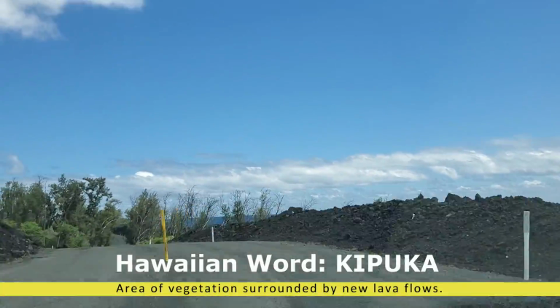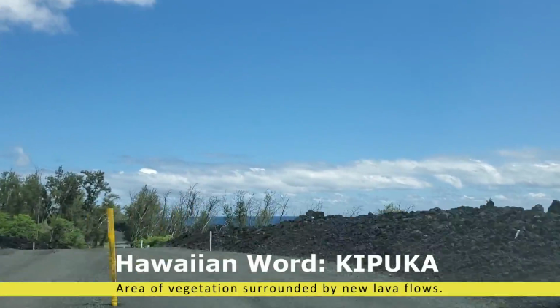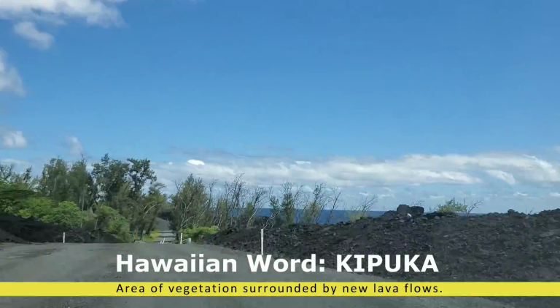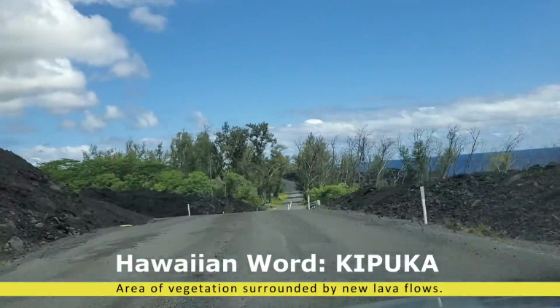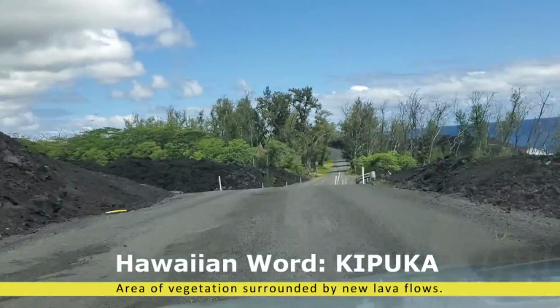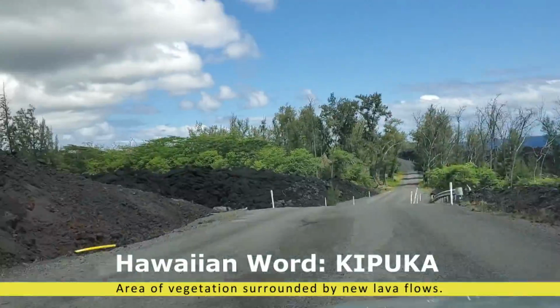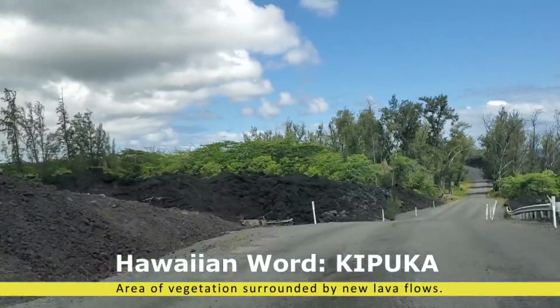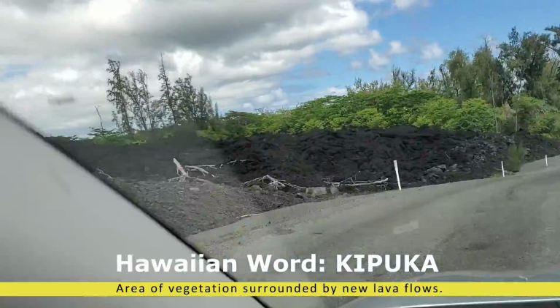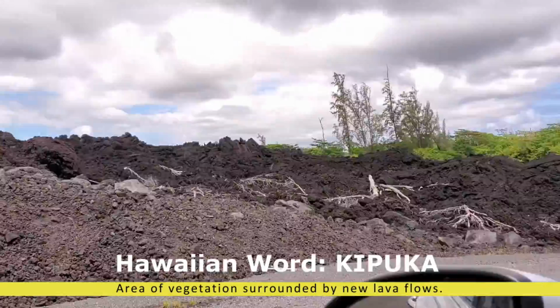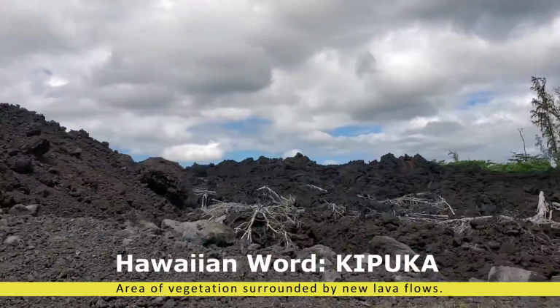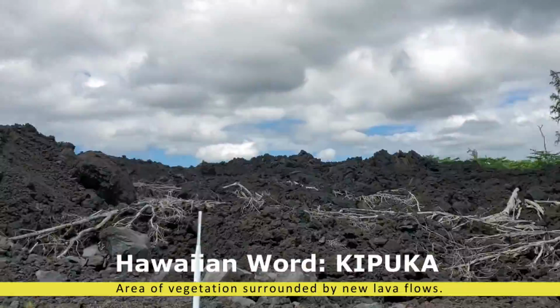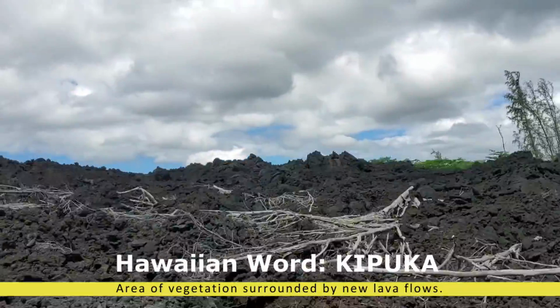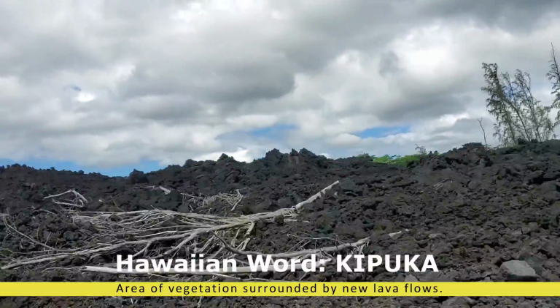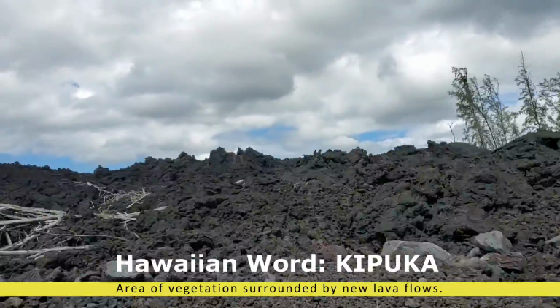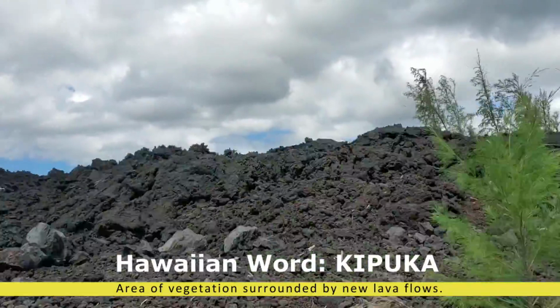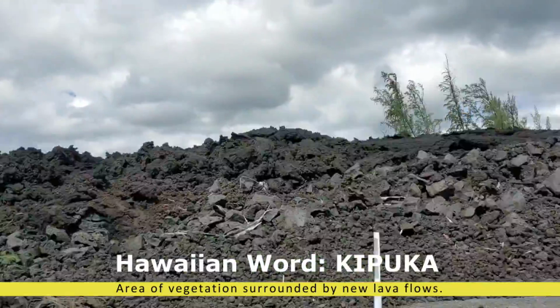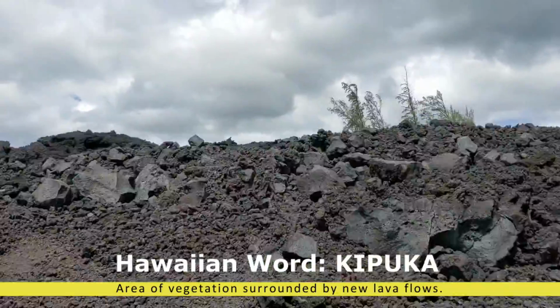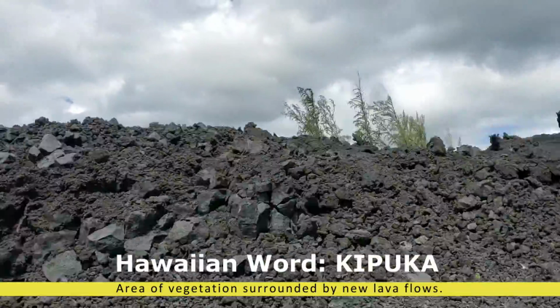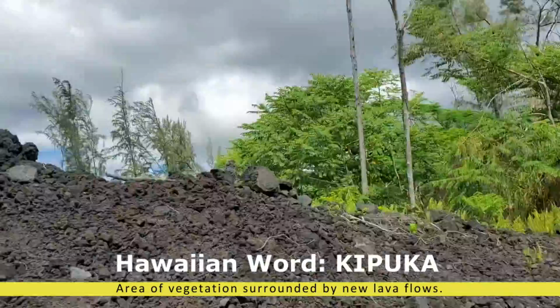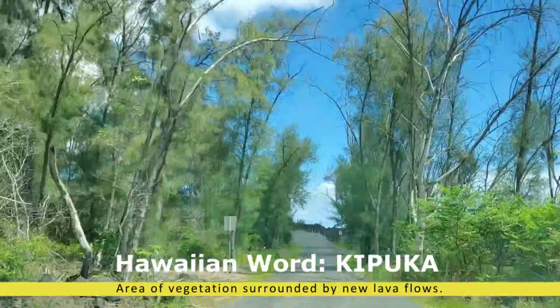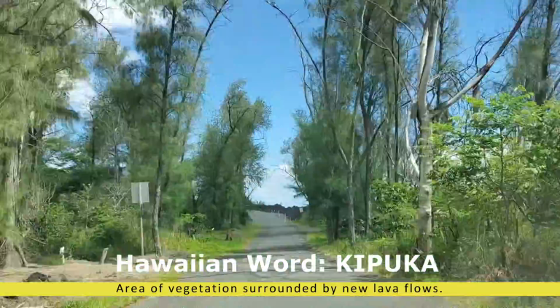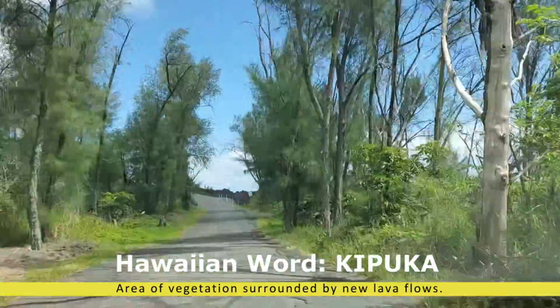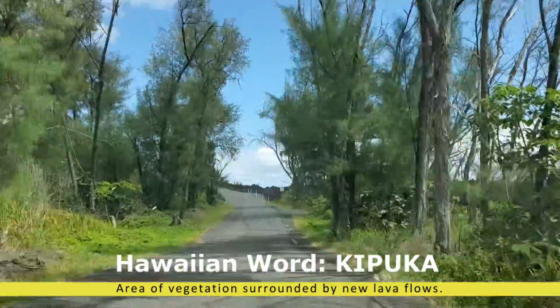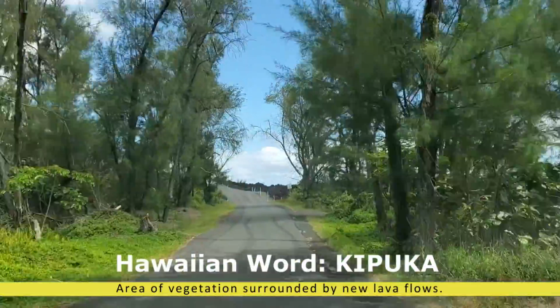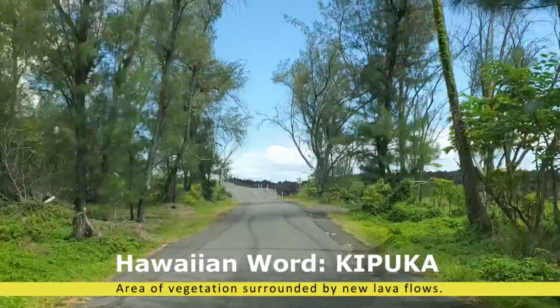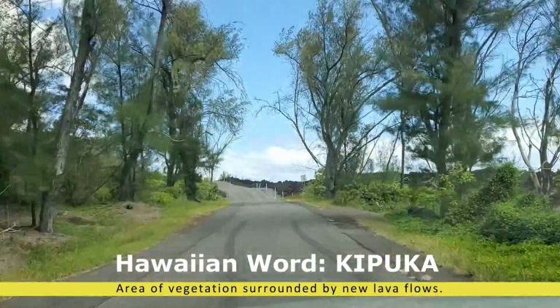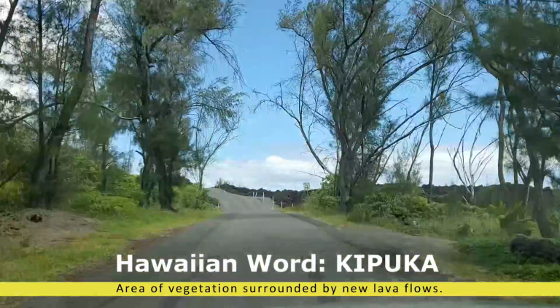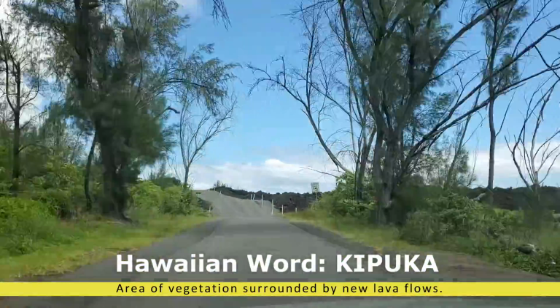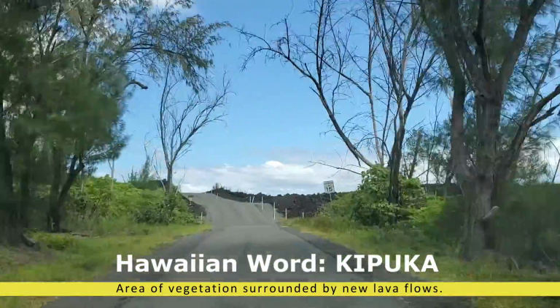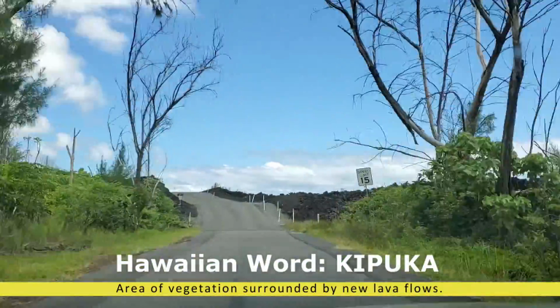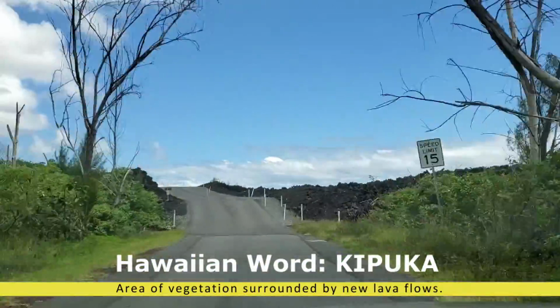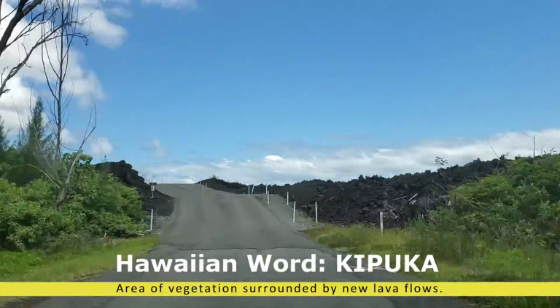Now we'll be coming into an area where the lava flows did not reach. This area of vegetation is surrounded by lava flows — it's called a kipuka.